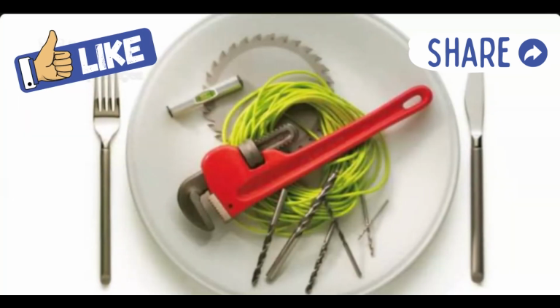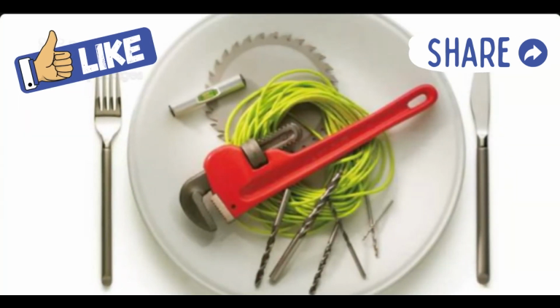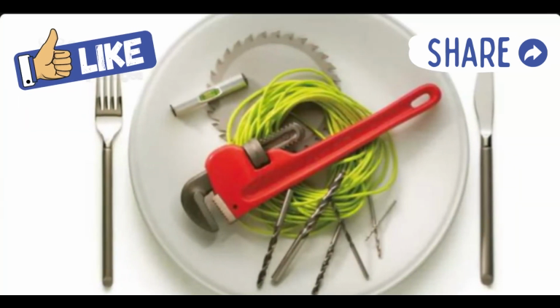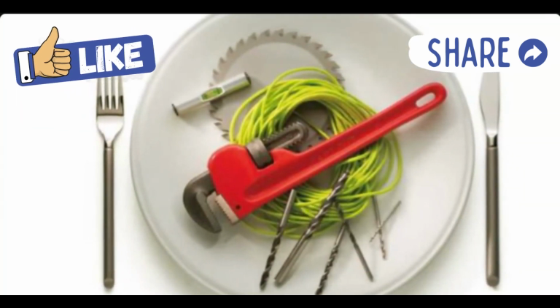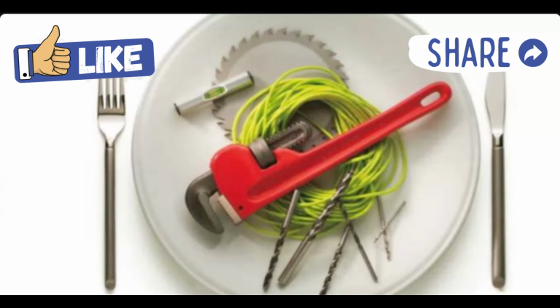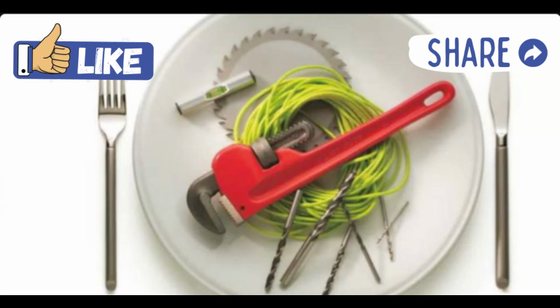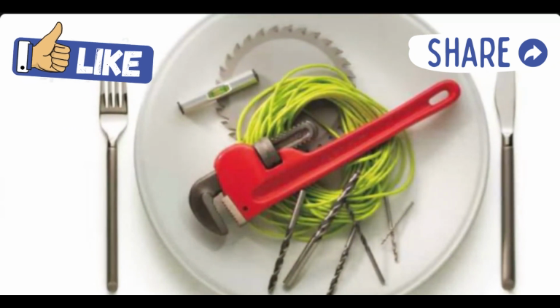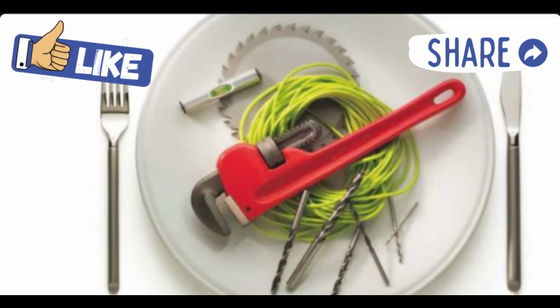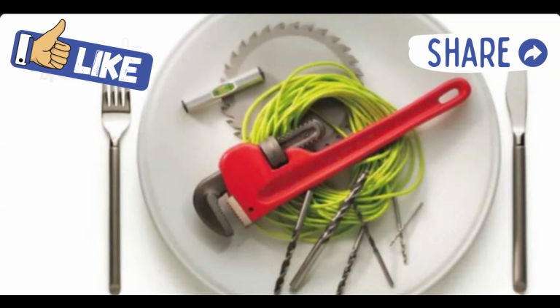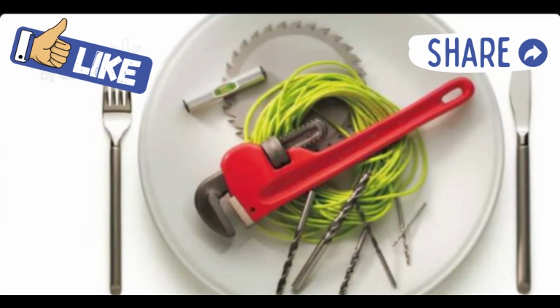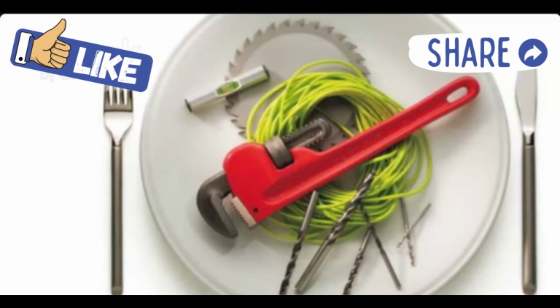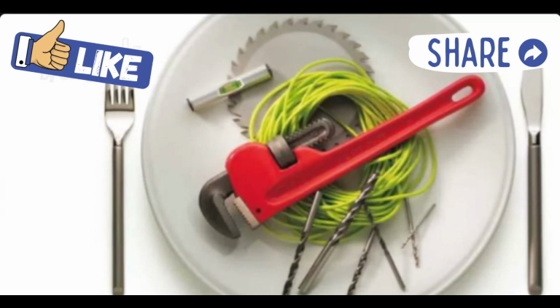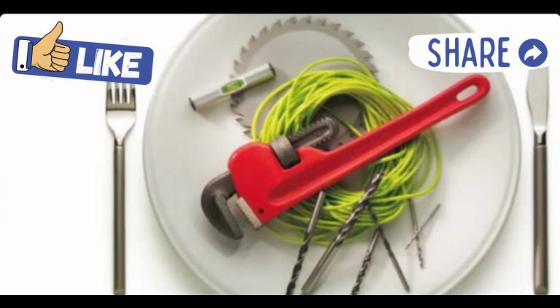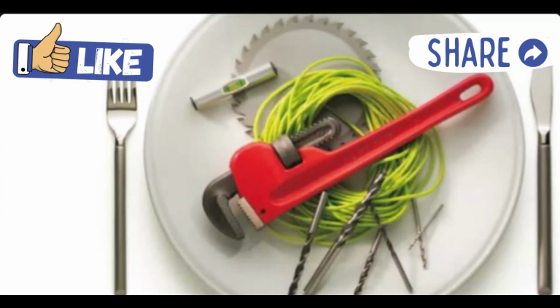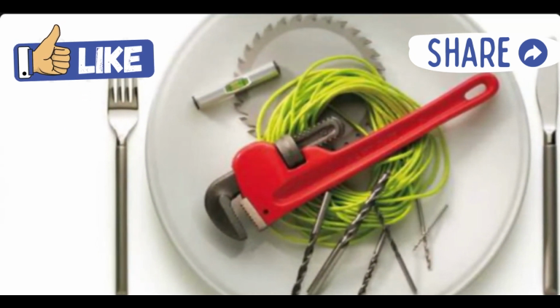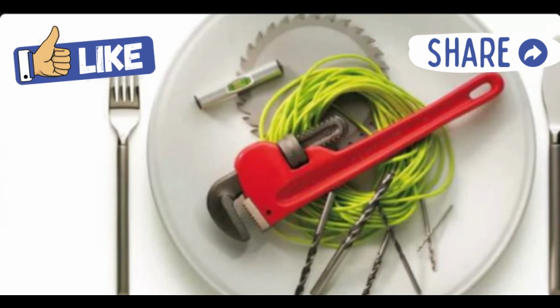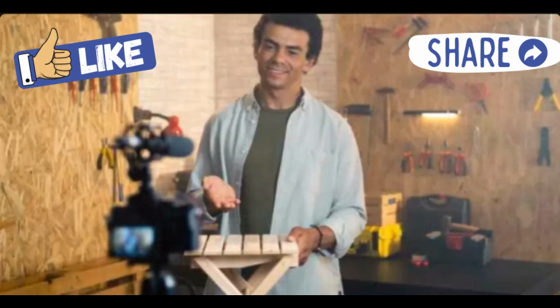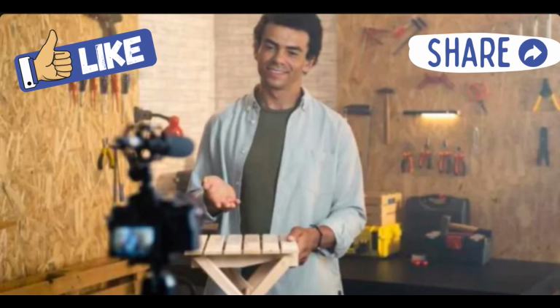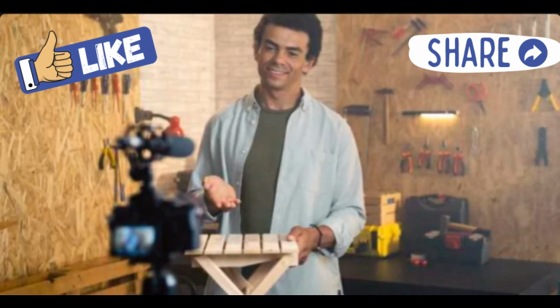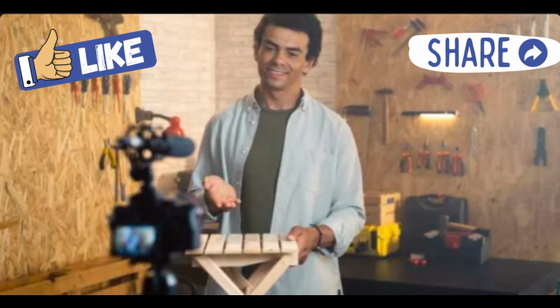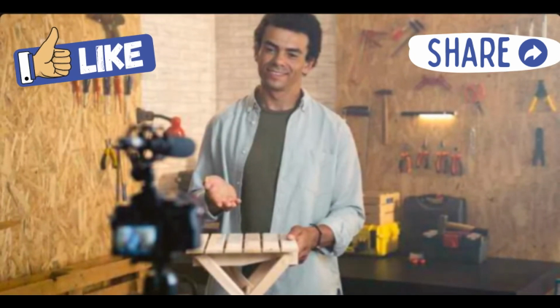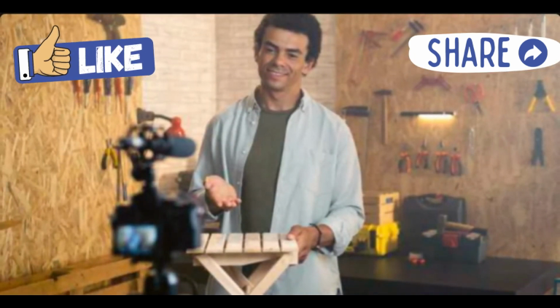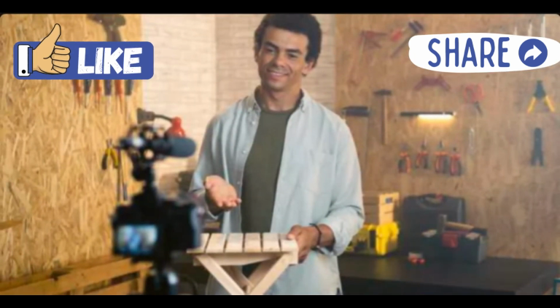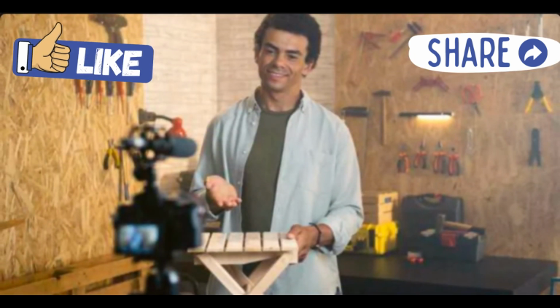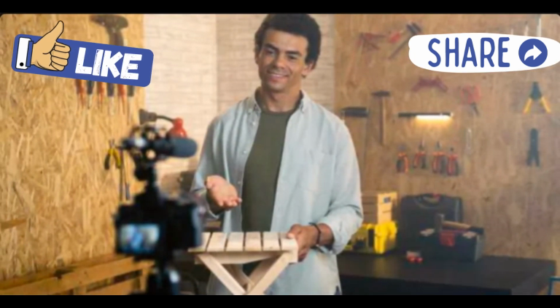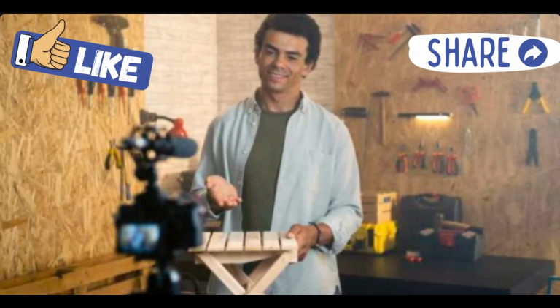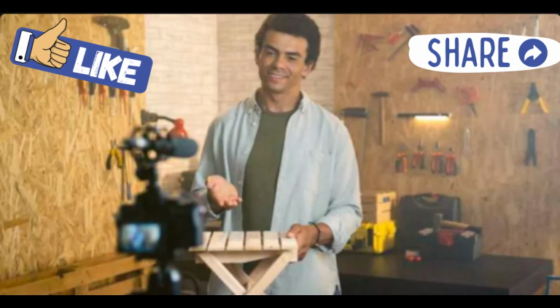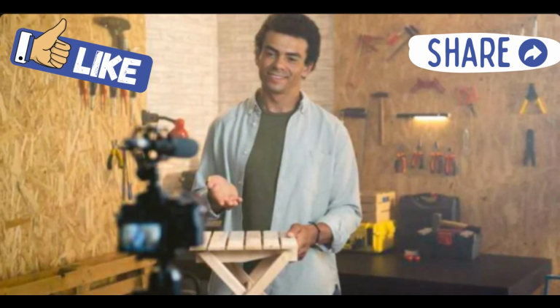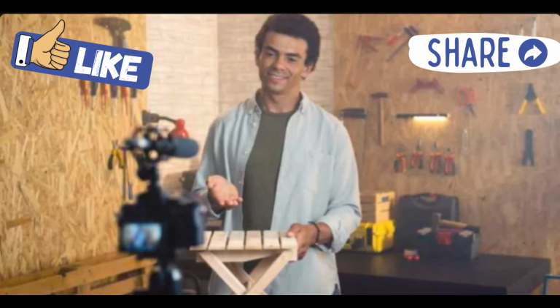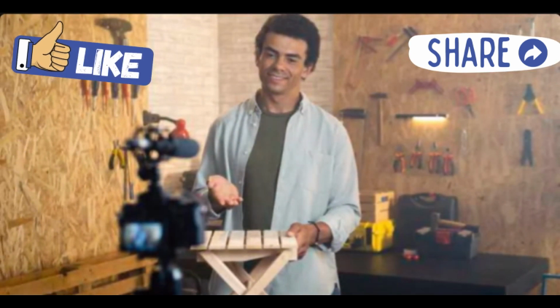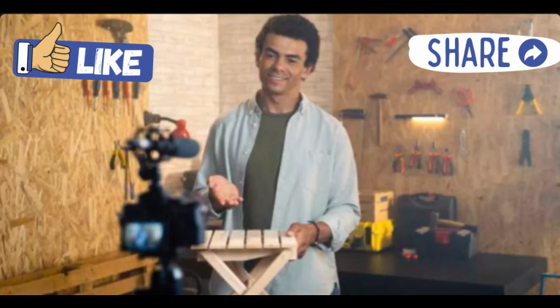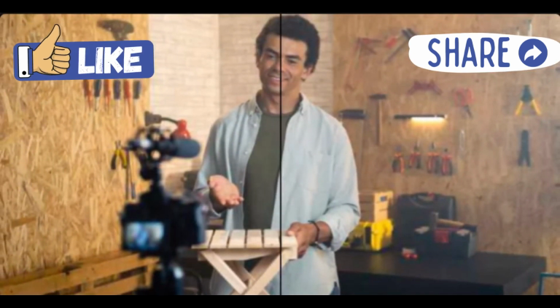Thanks for tuning in and don't forget to like, subscribe, and hit that bell for more simple DIY tips. See you next time.